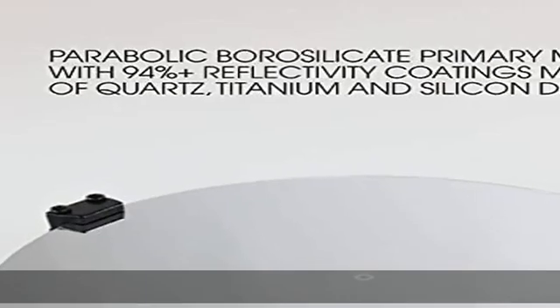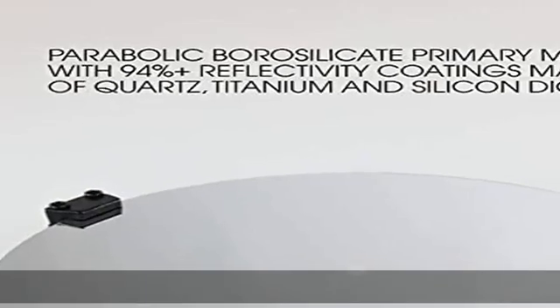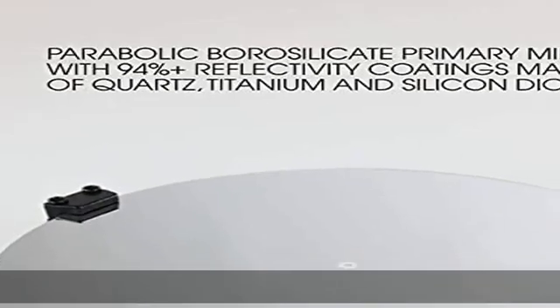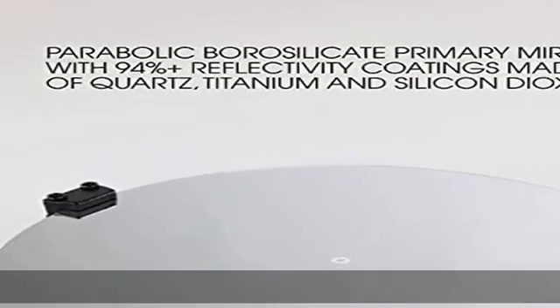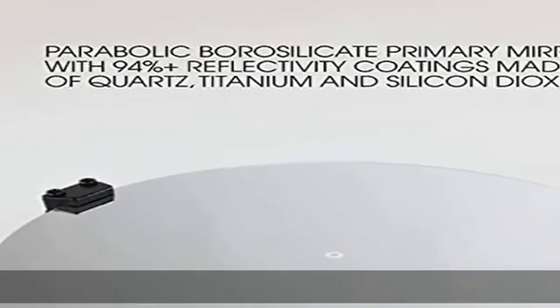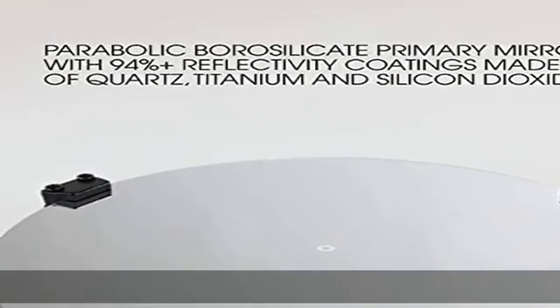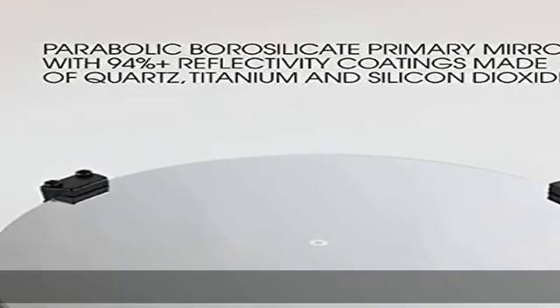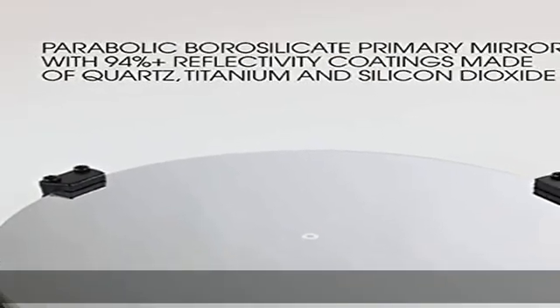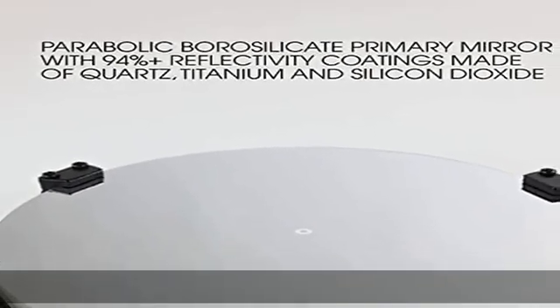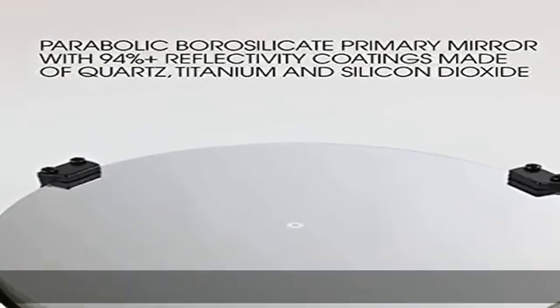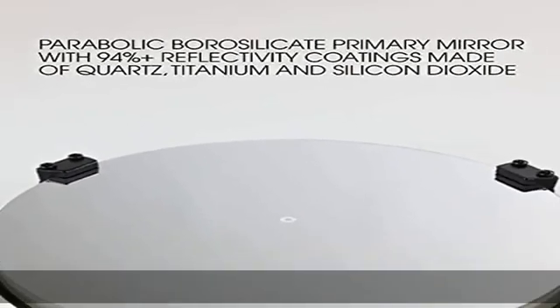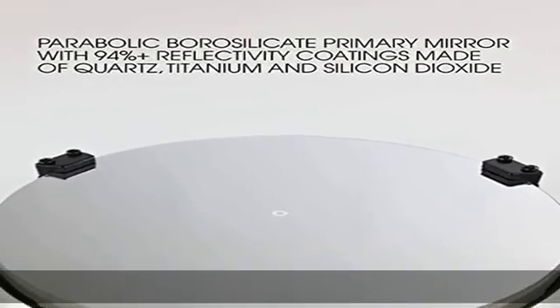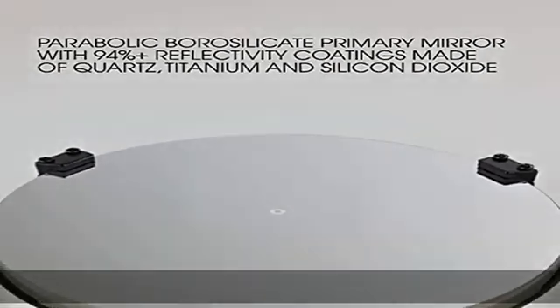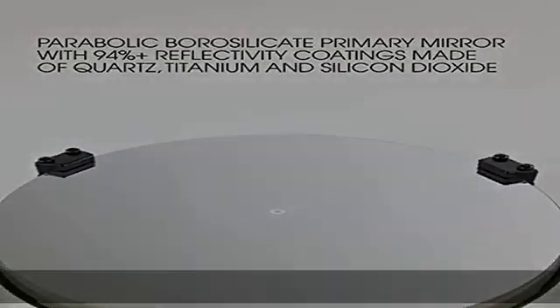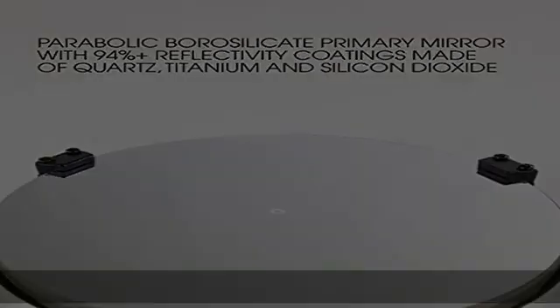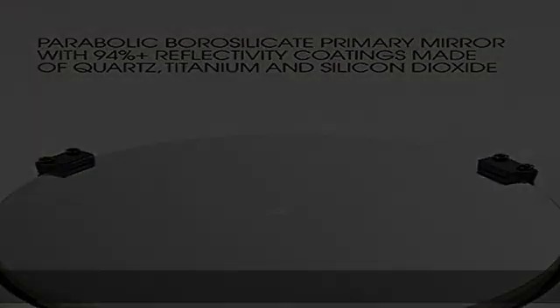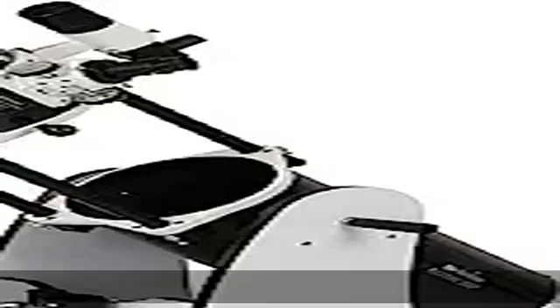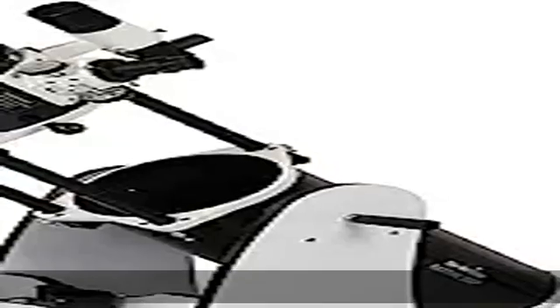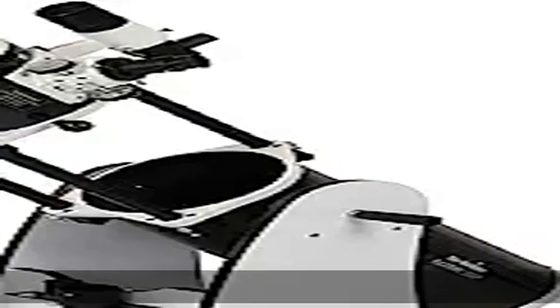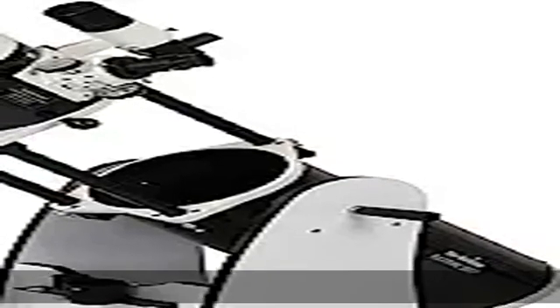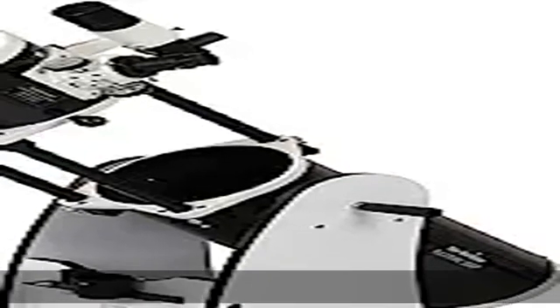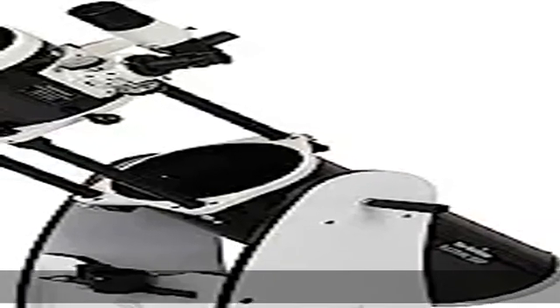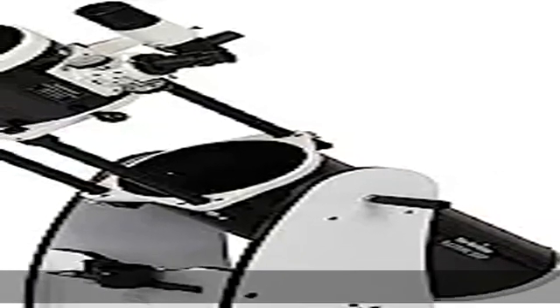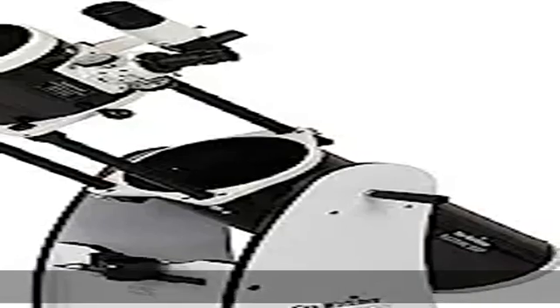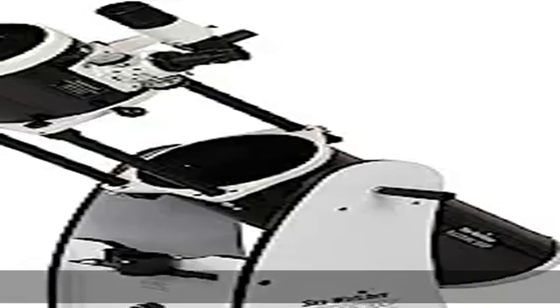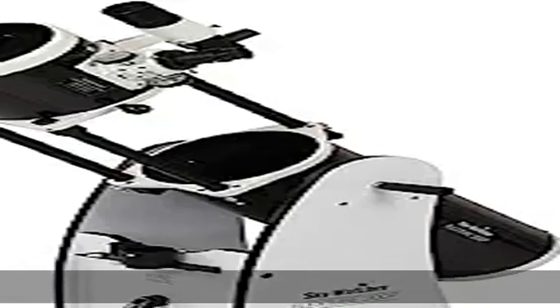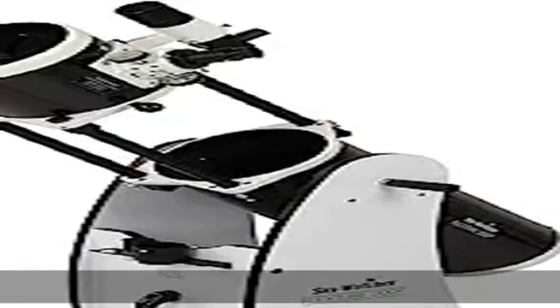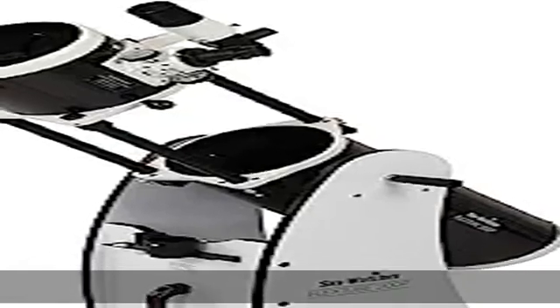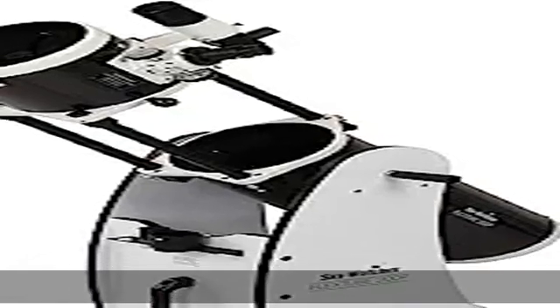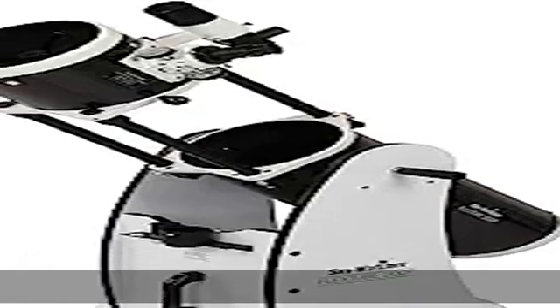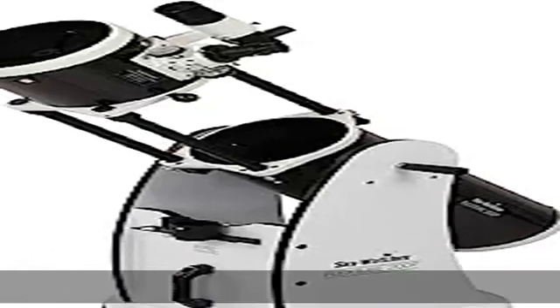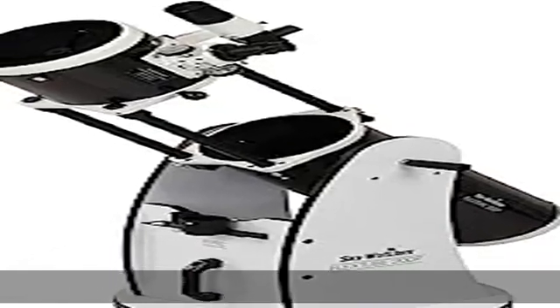Sturdy and lightweight design: the Dobsonian weighs only 40 pounds fully assembled — 24-pound tube and 26-pound base.